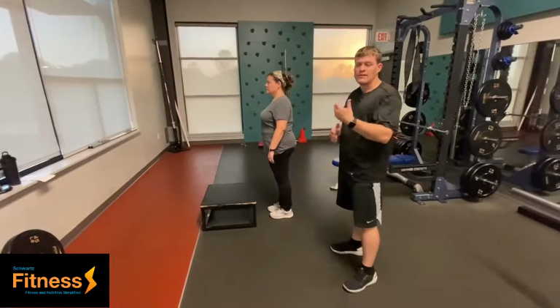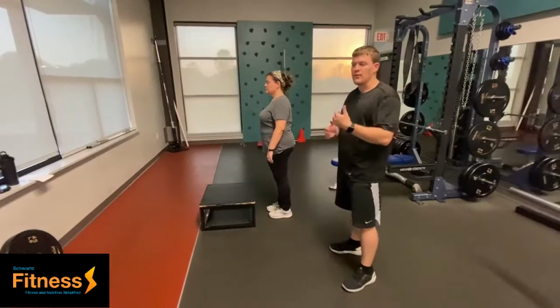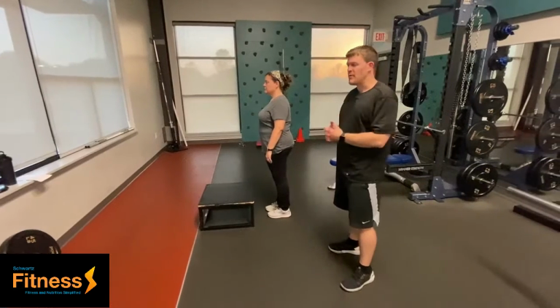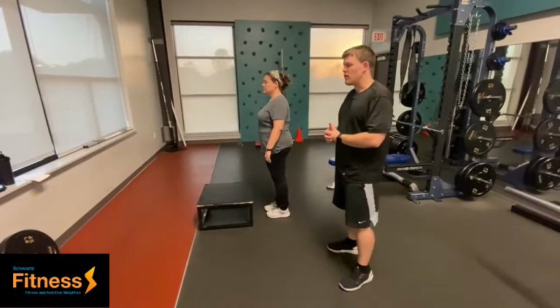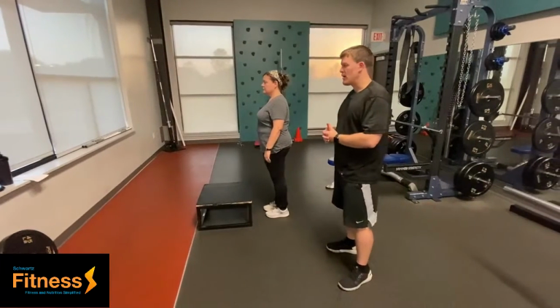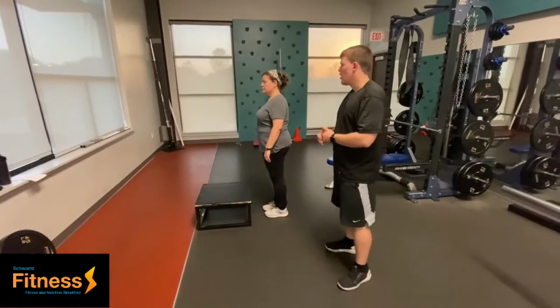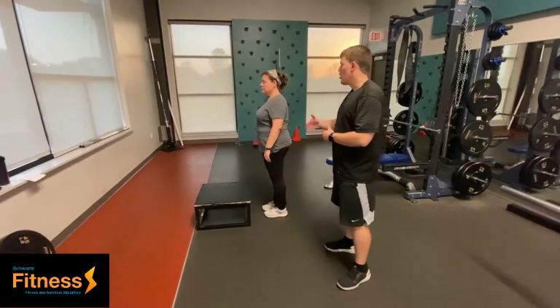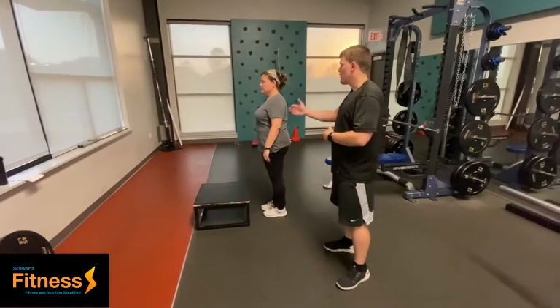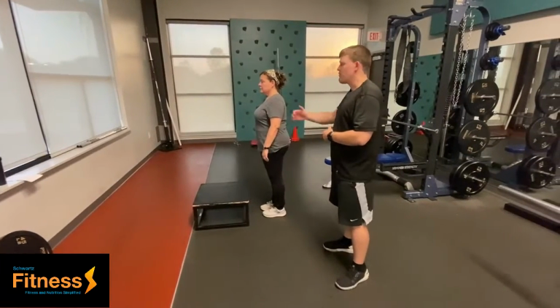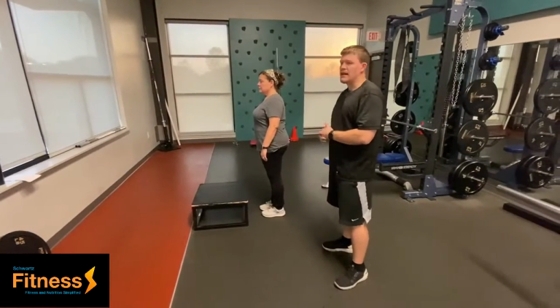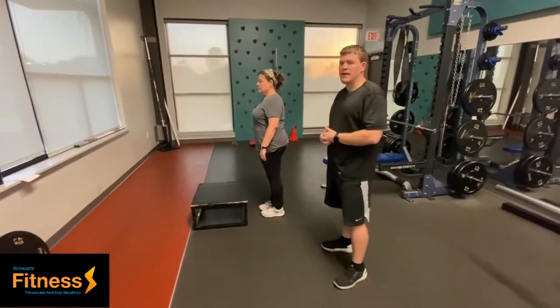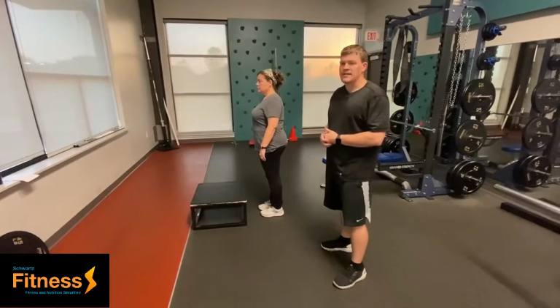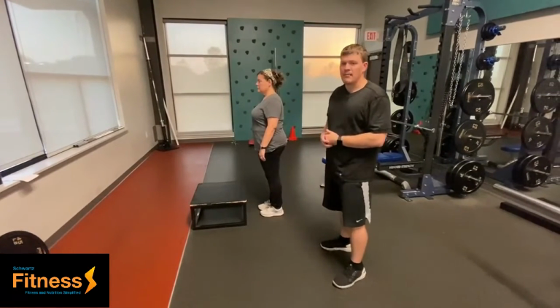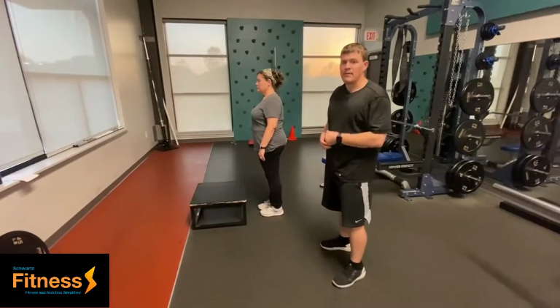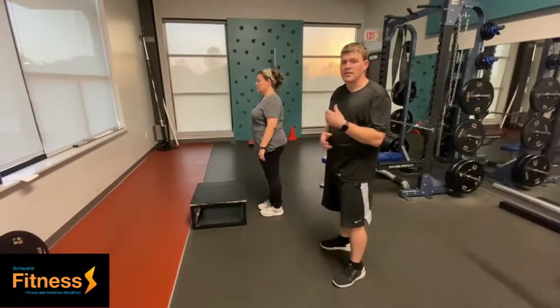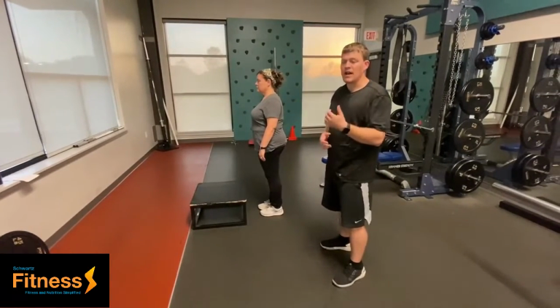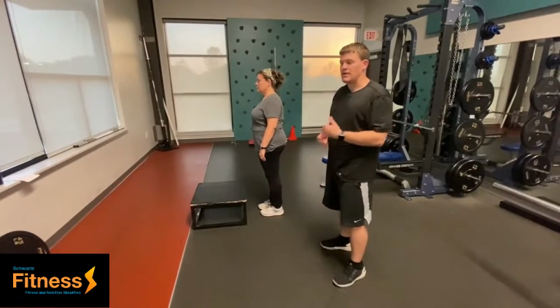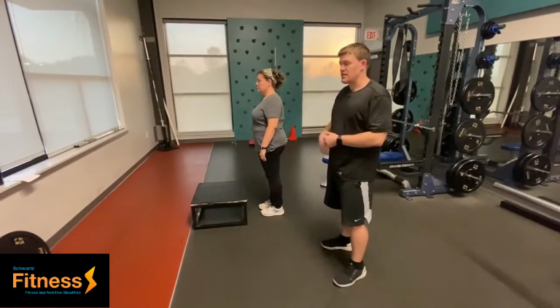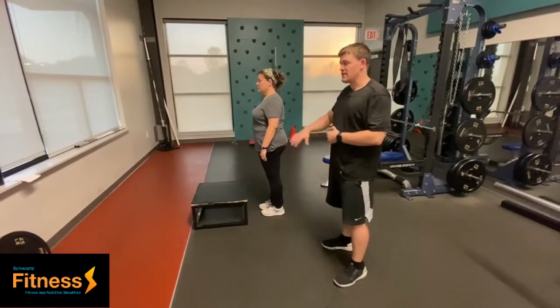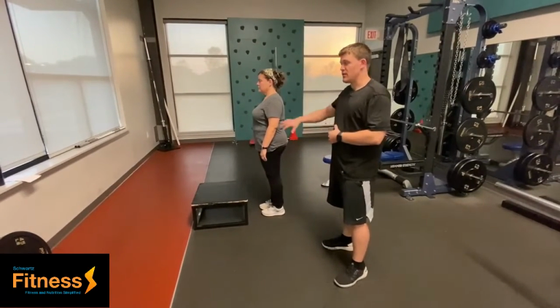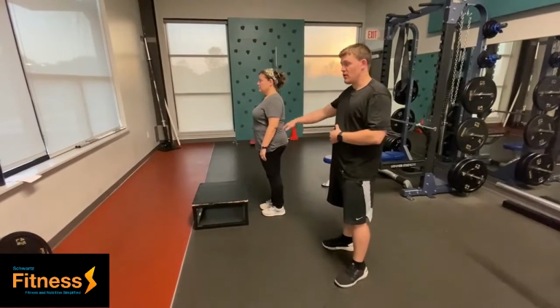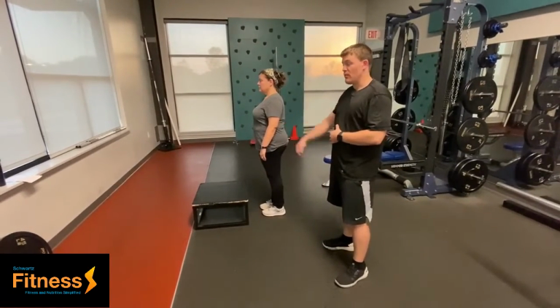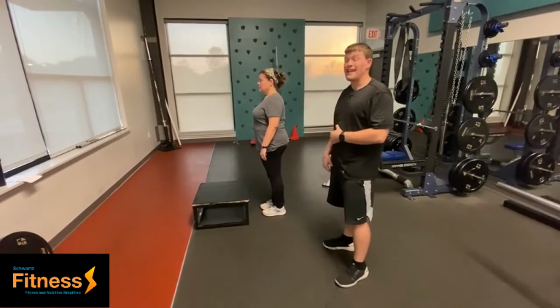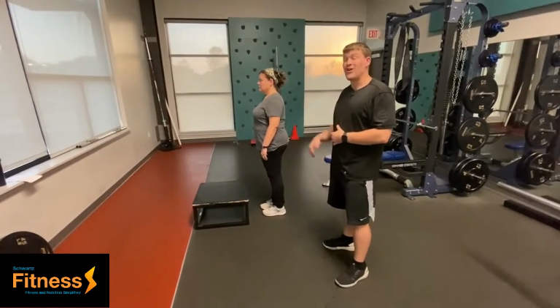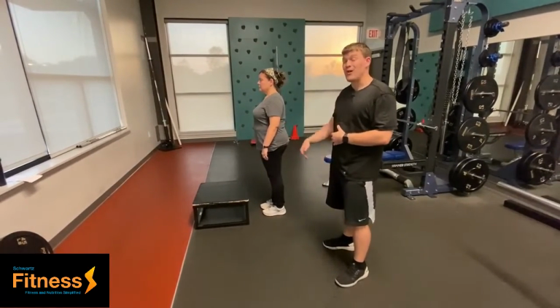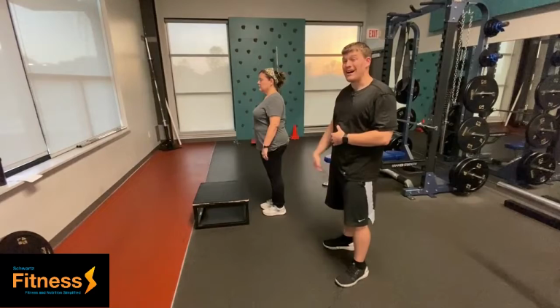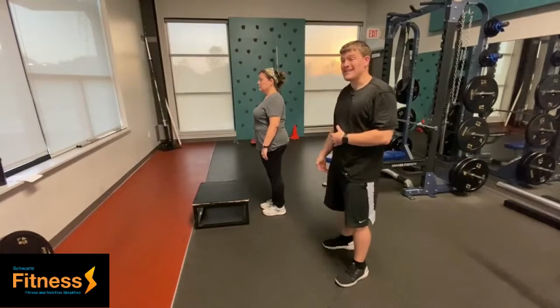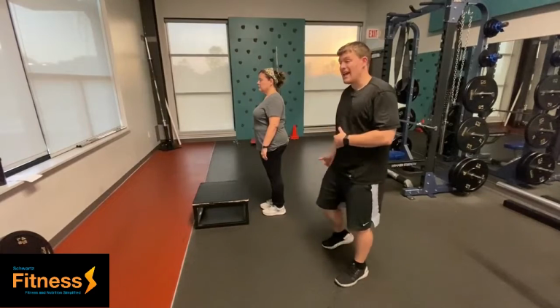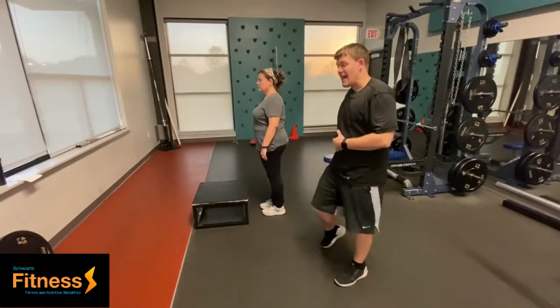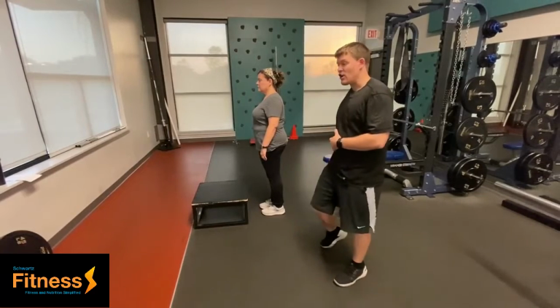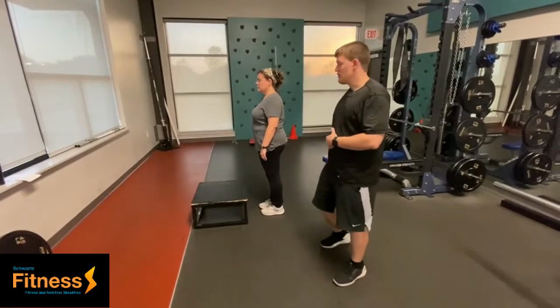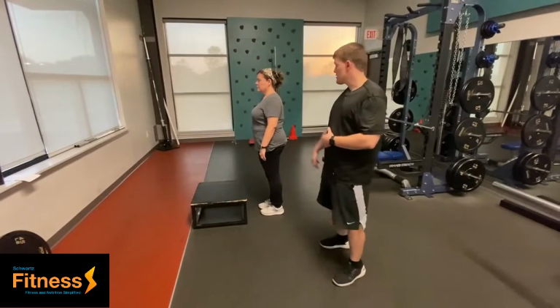Today we're going to be going over the body weight step up. It's a great exercise for the lower body — quads and glutes.